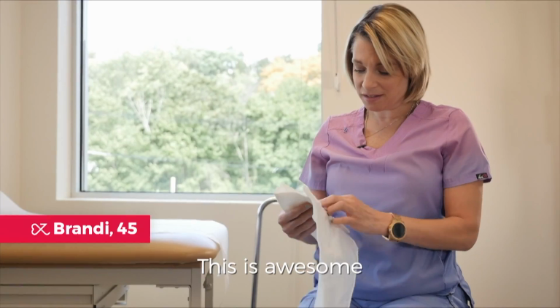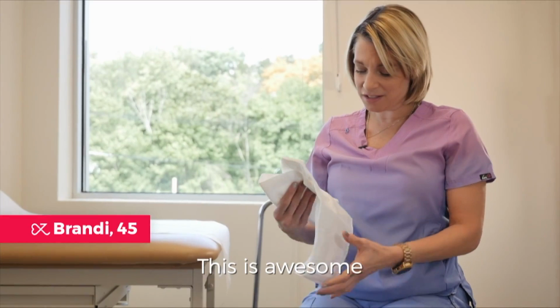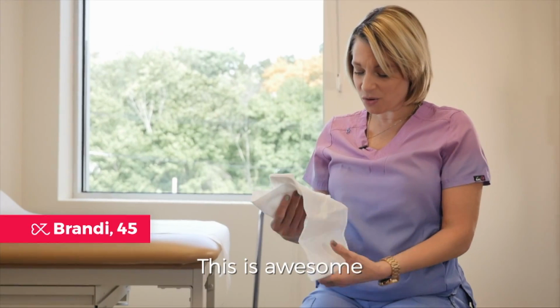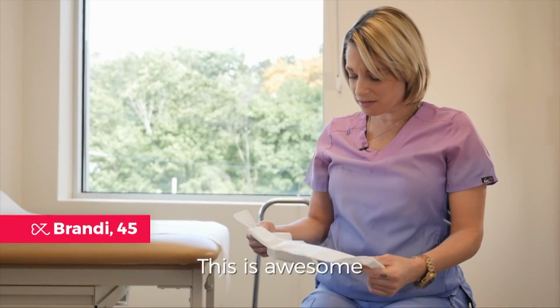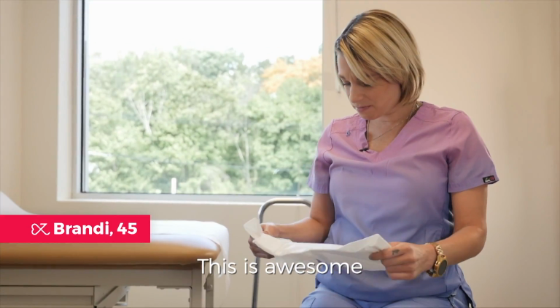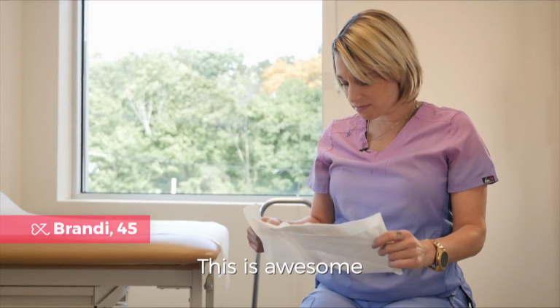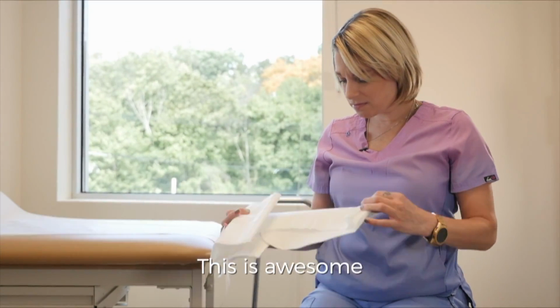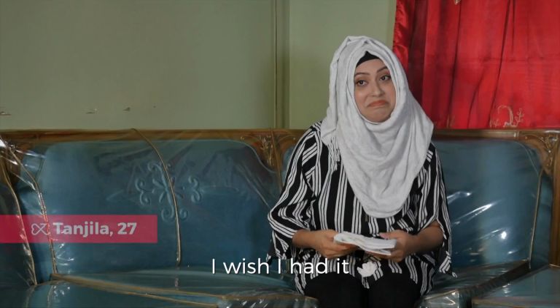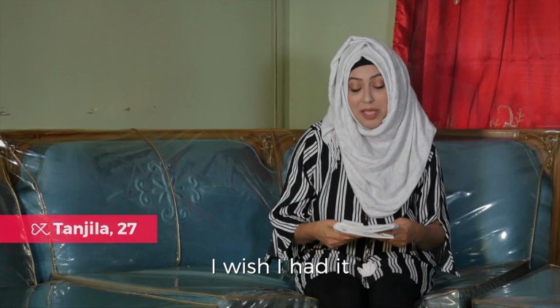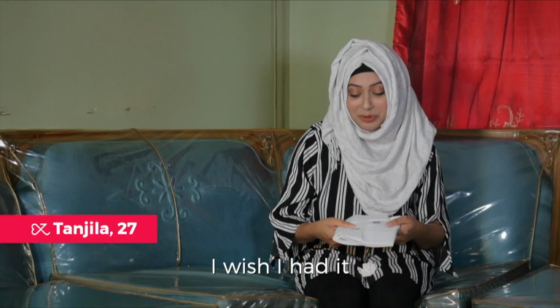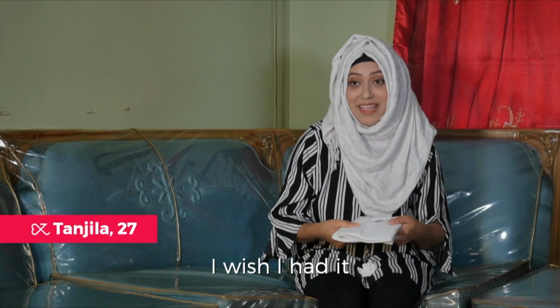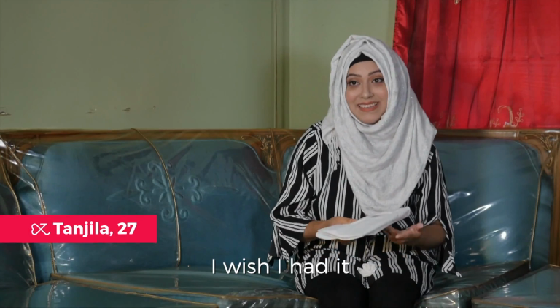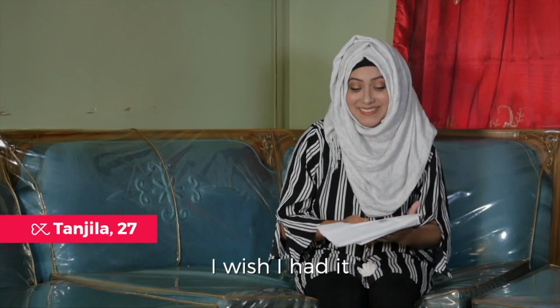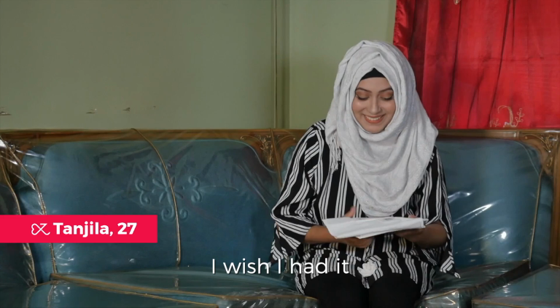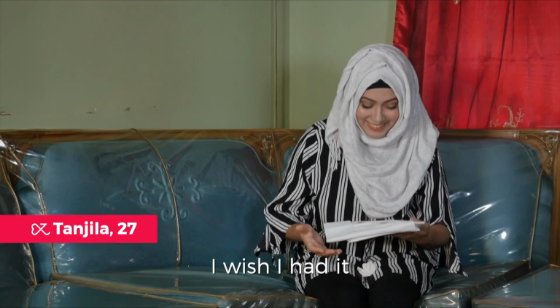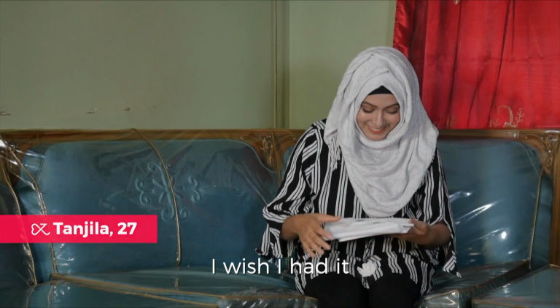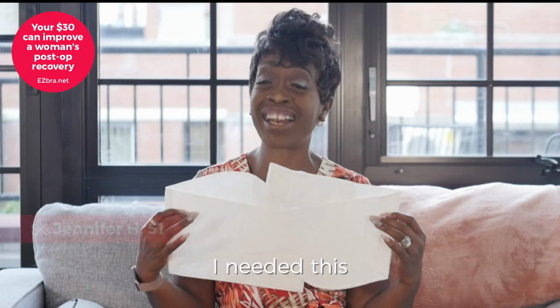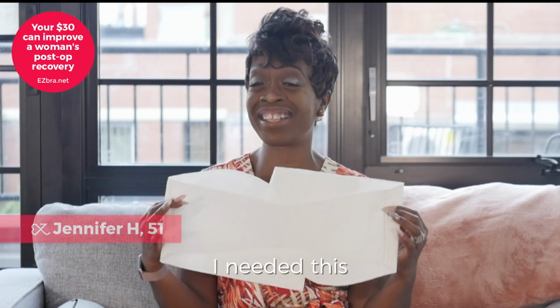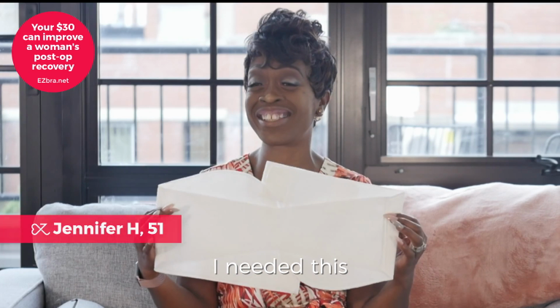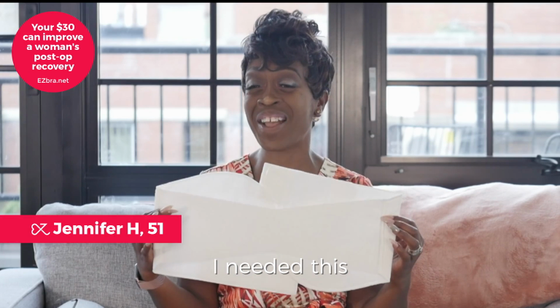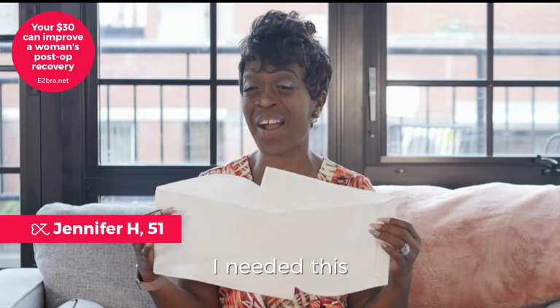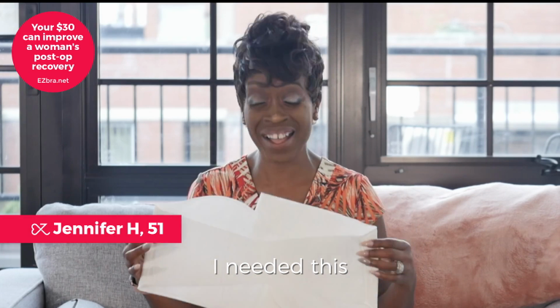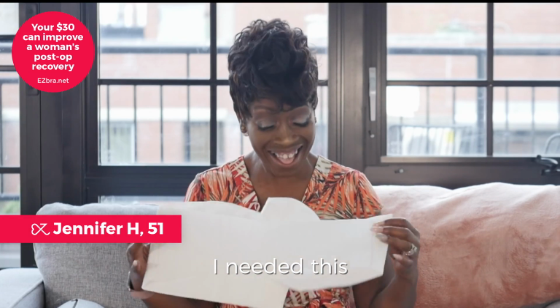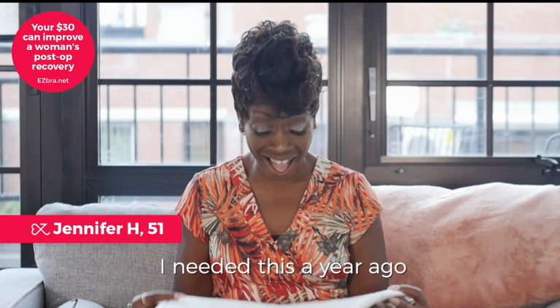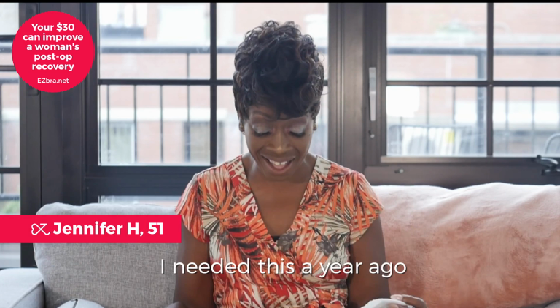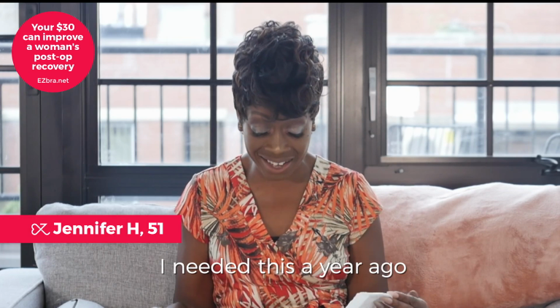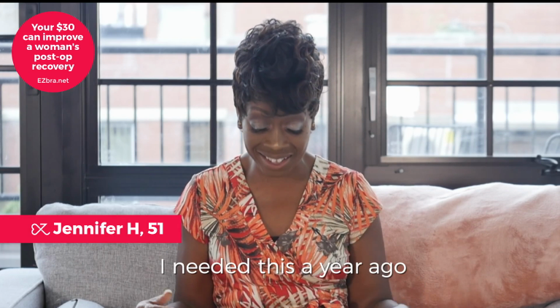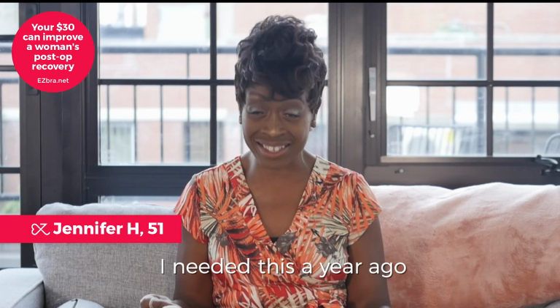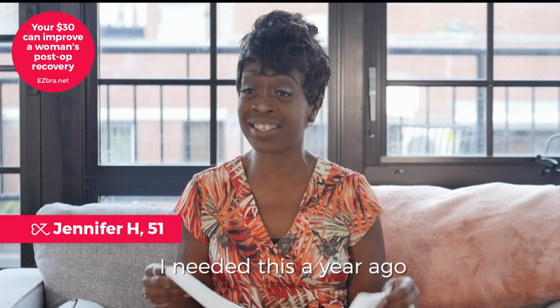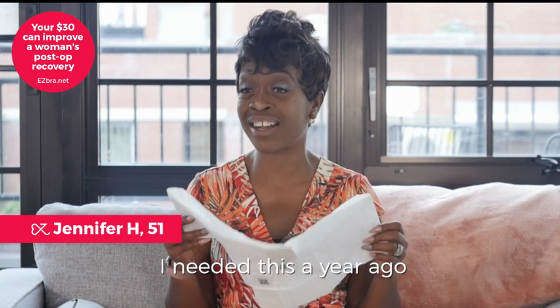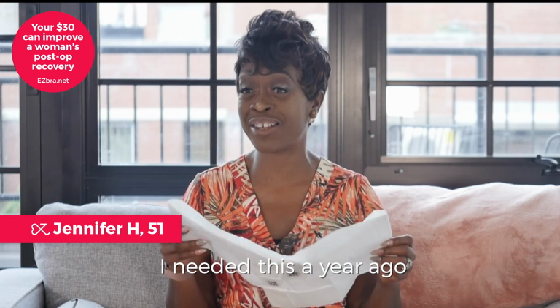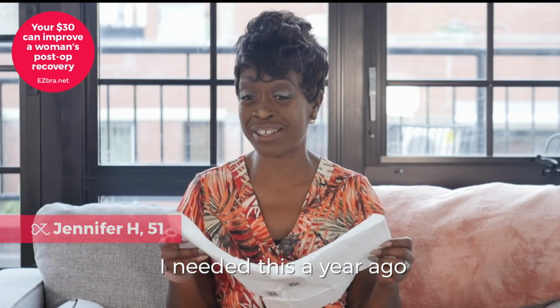This is awesome. I wish I had it. I needed this — I needed this a year ago.